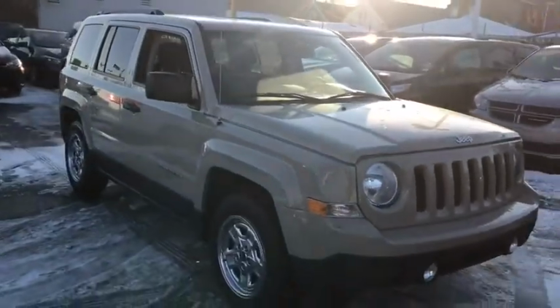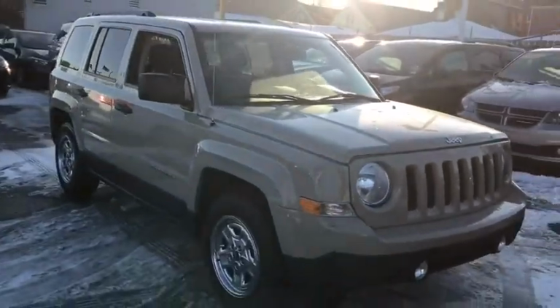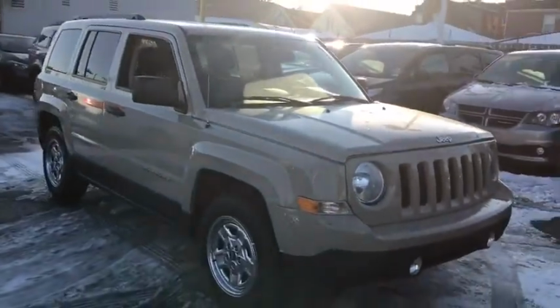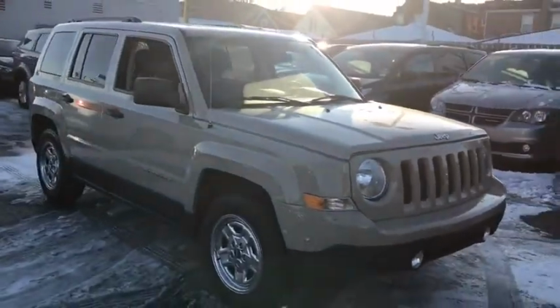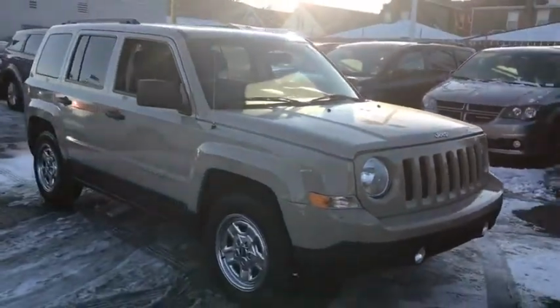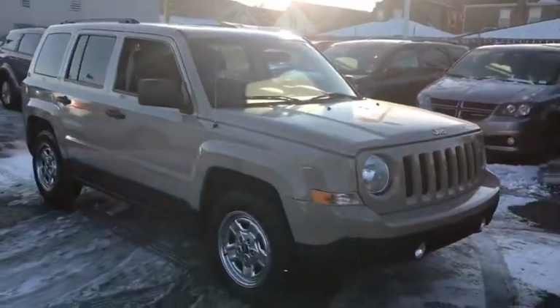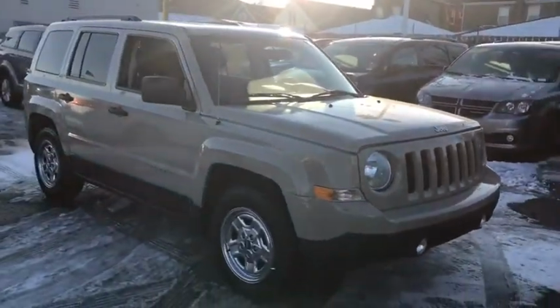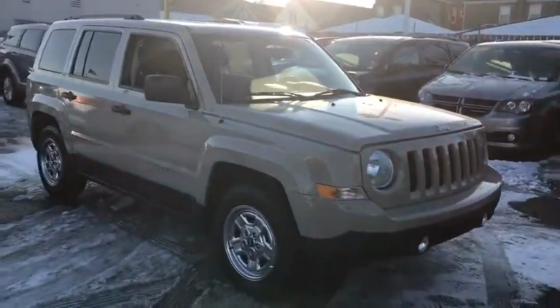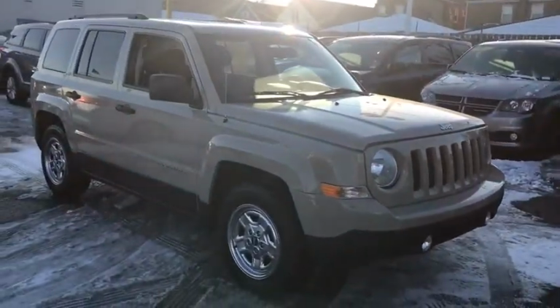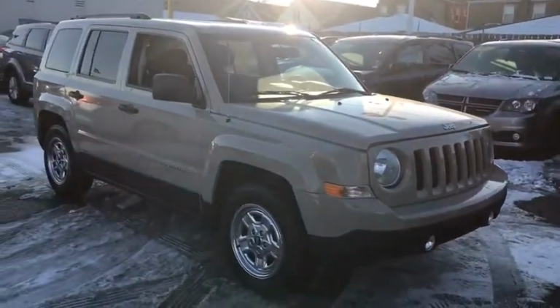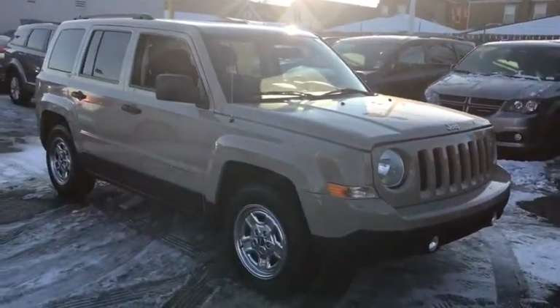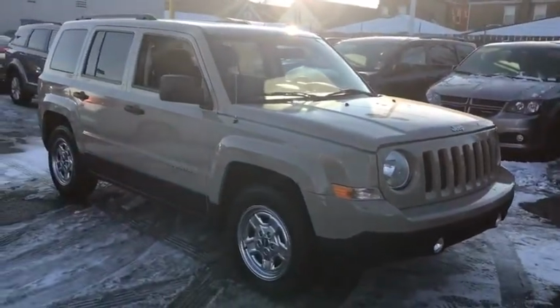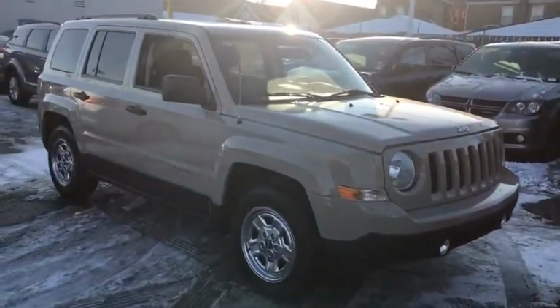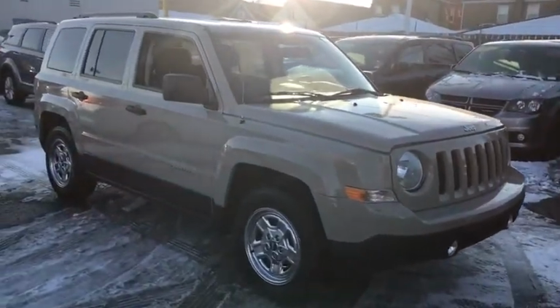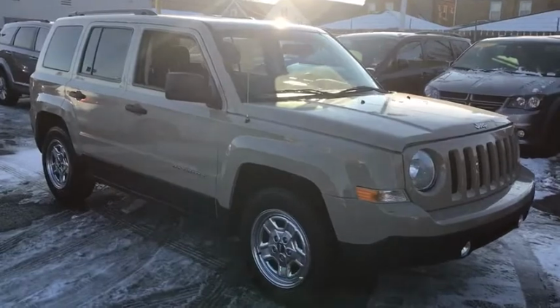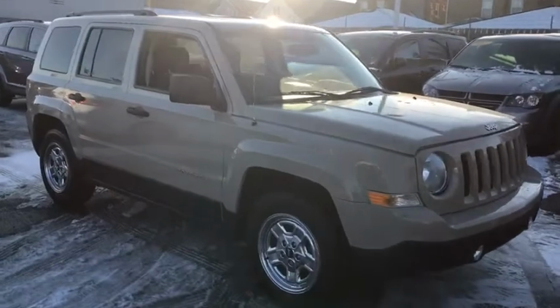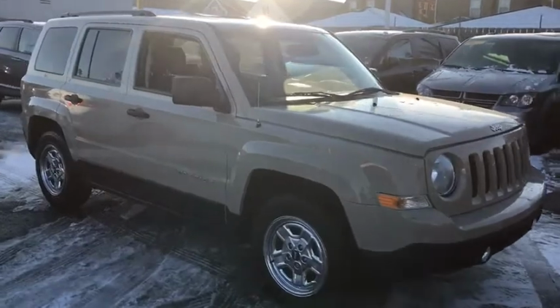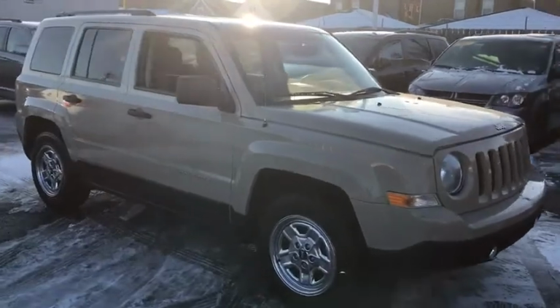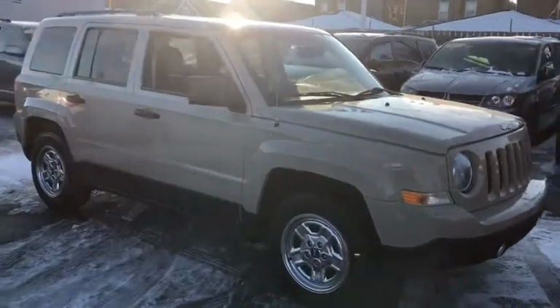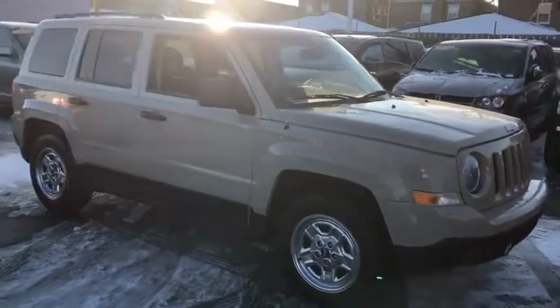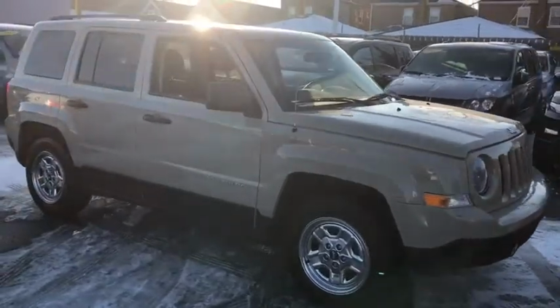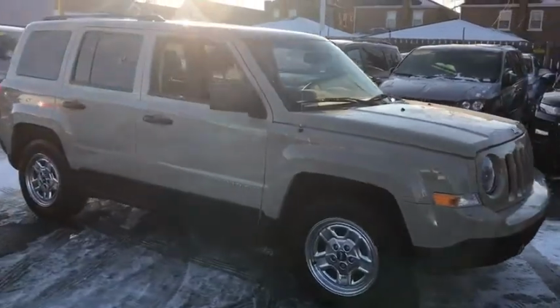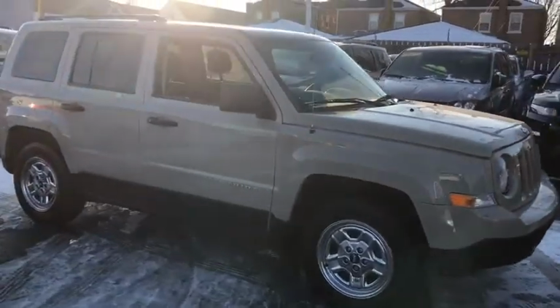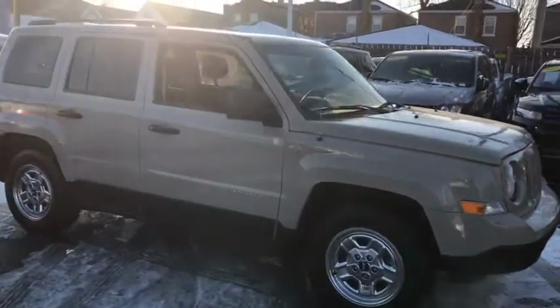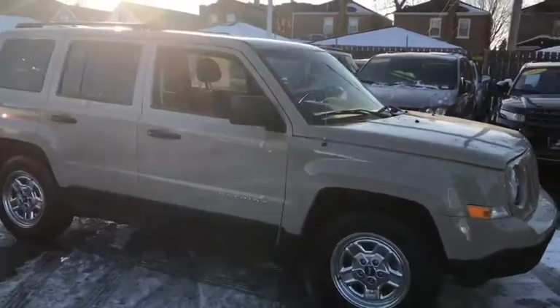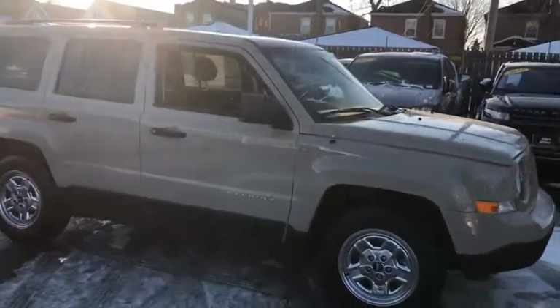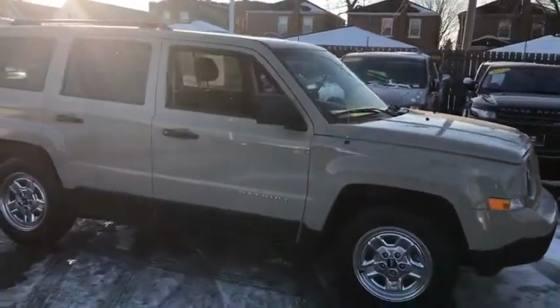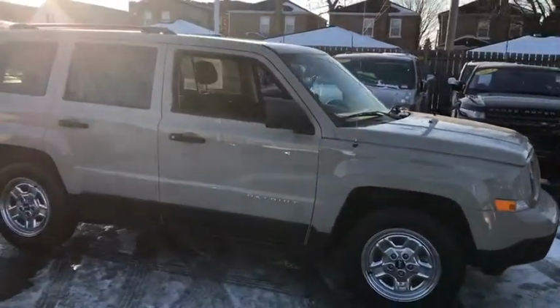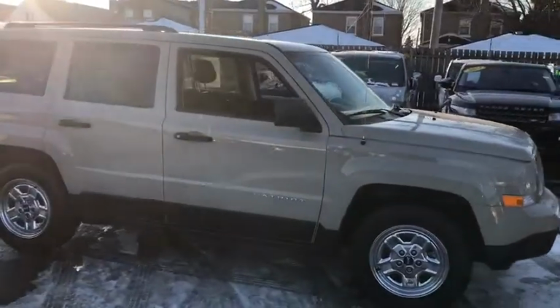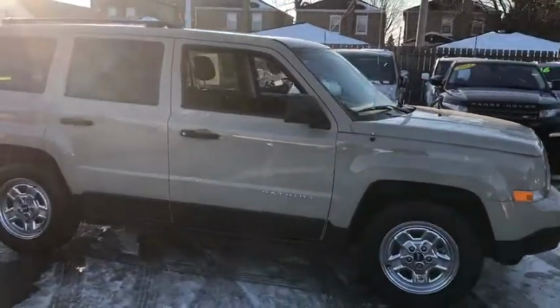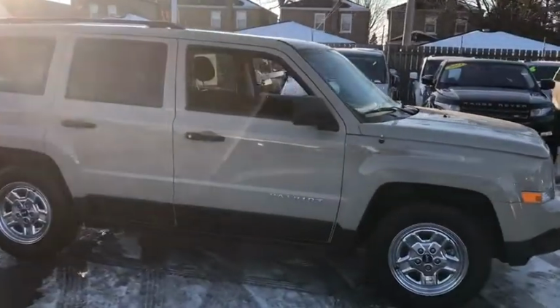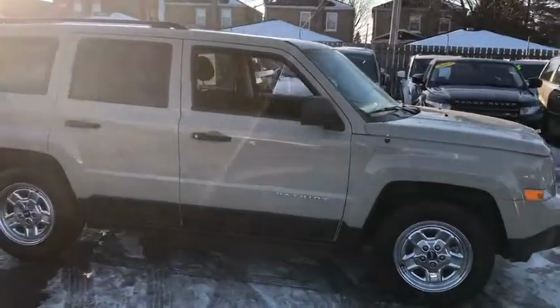The Patriot has plenty of room inside for any size family. This vehicle has less than 5,000 miles.